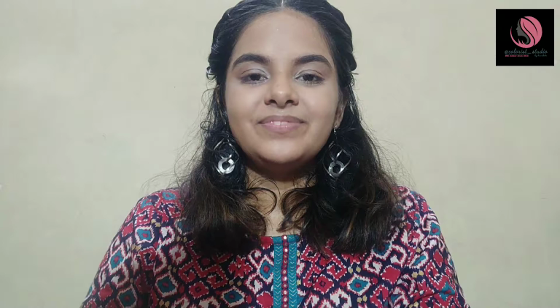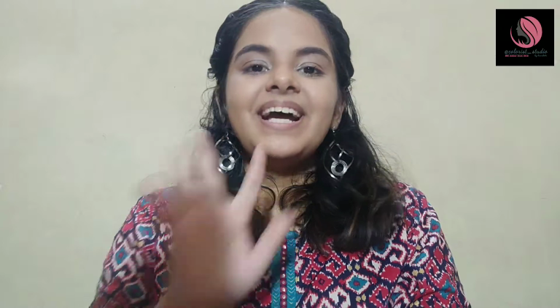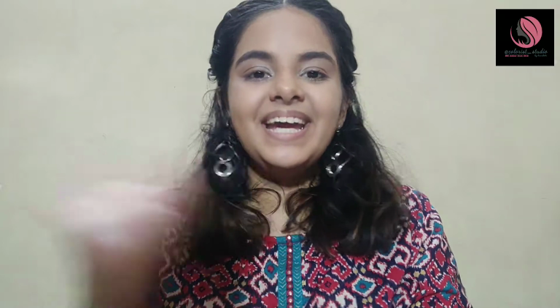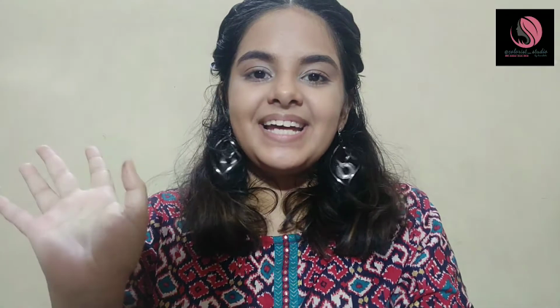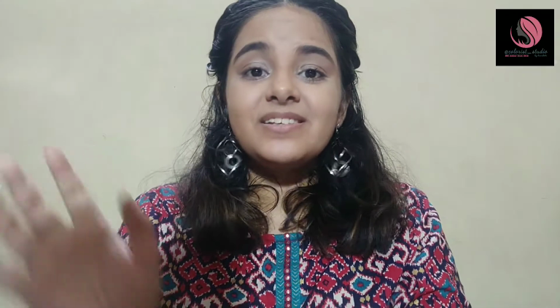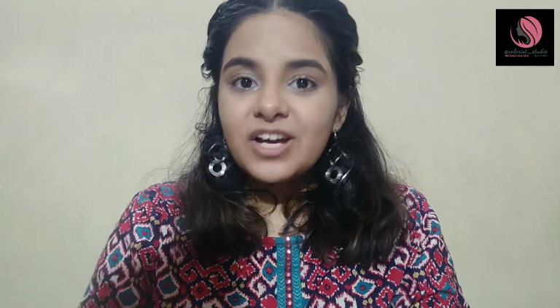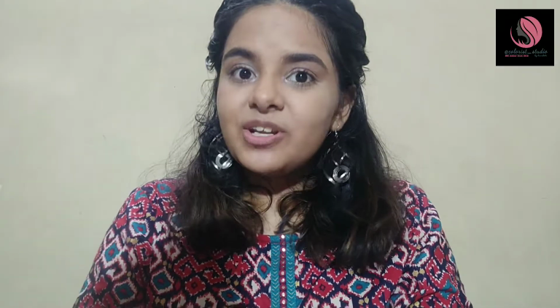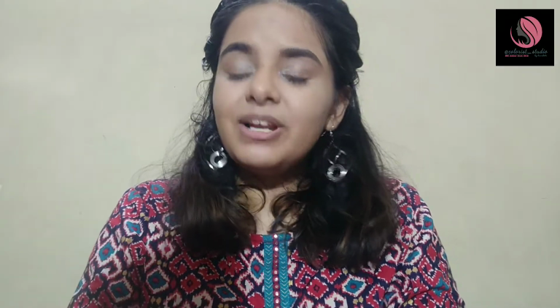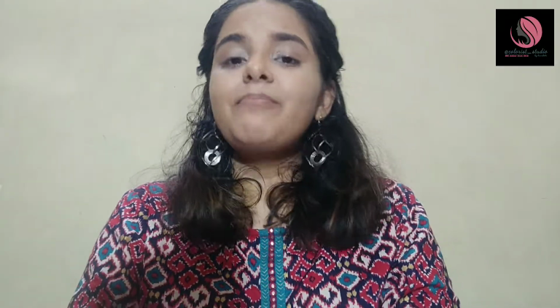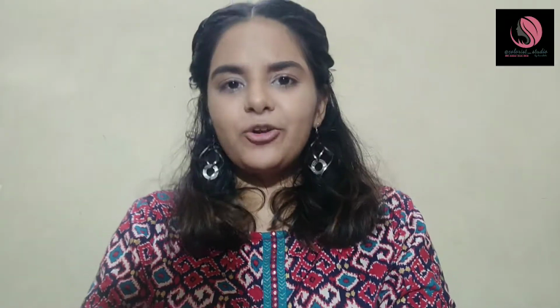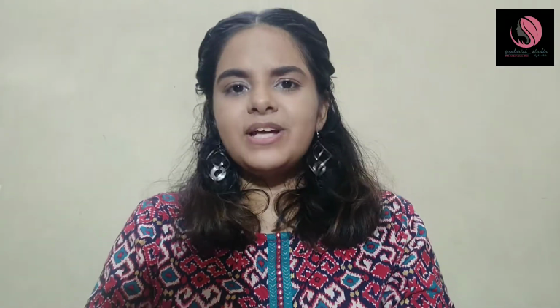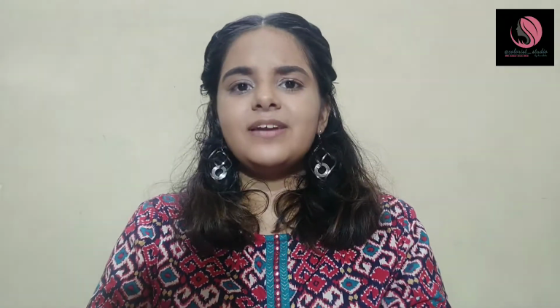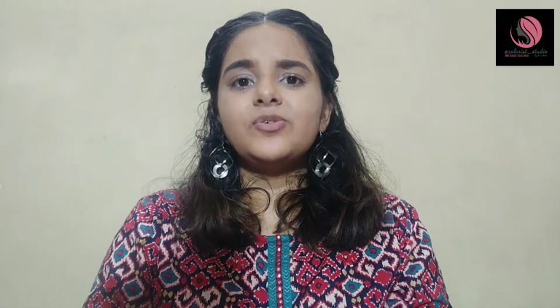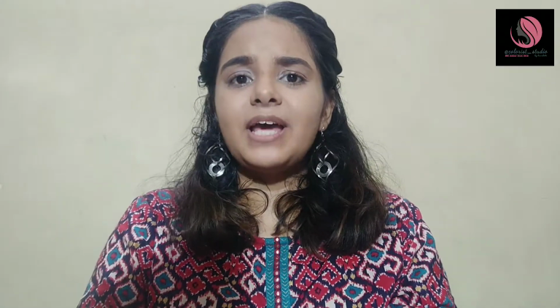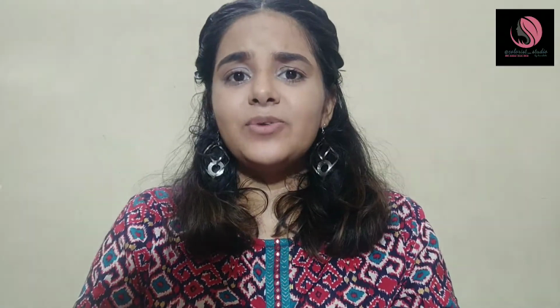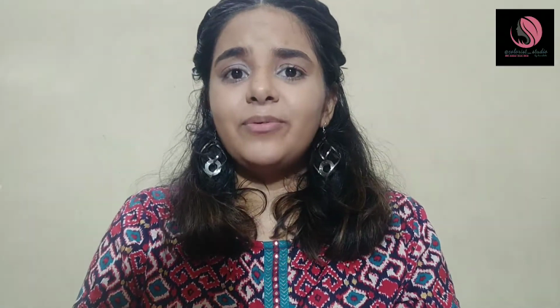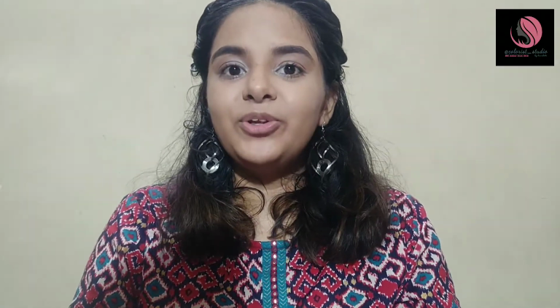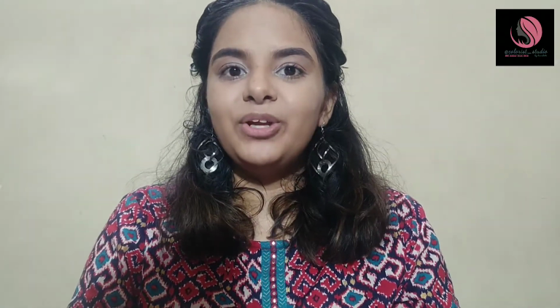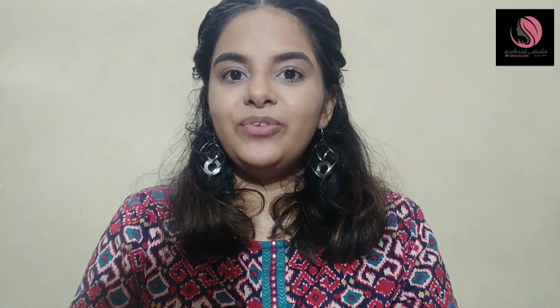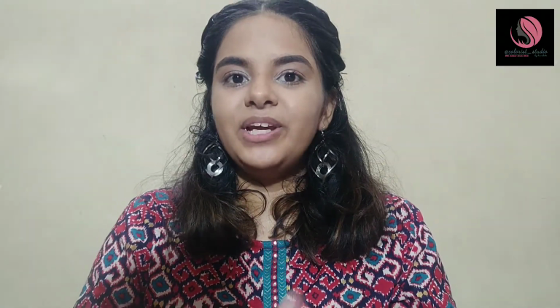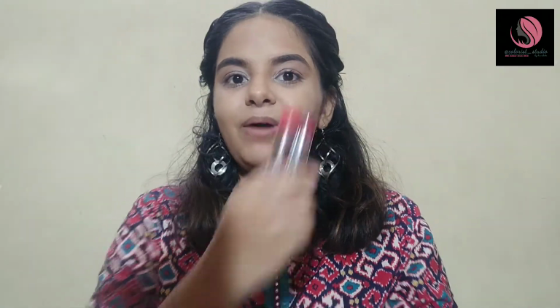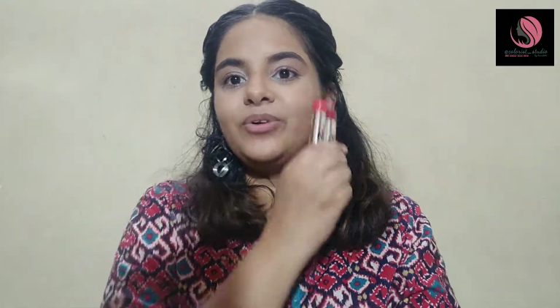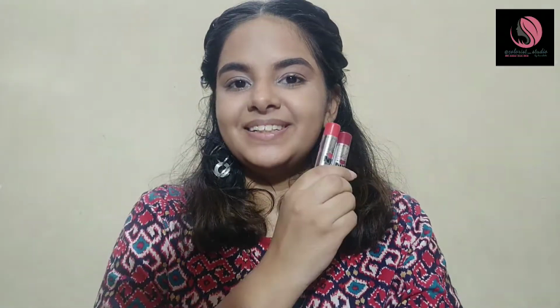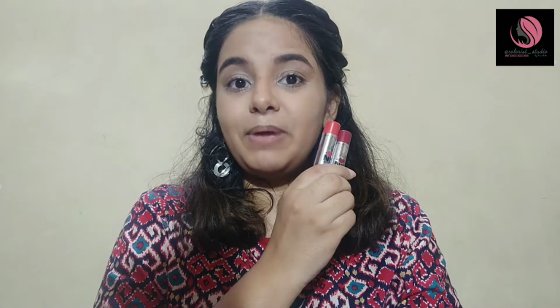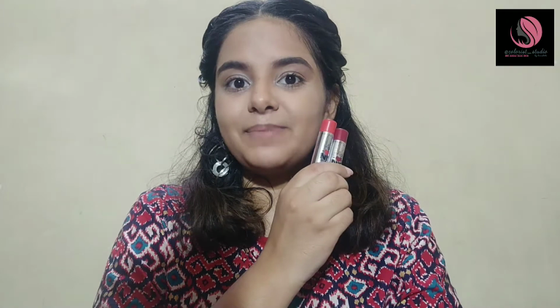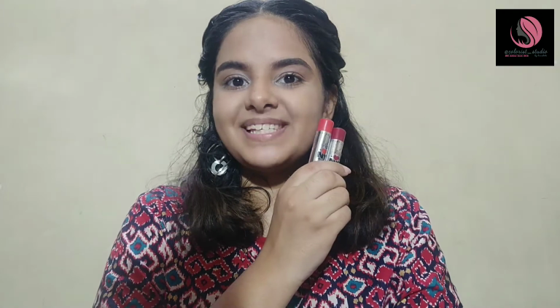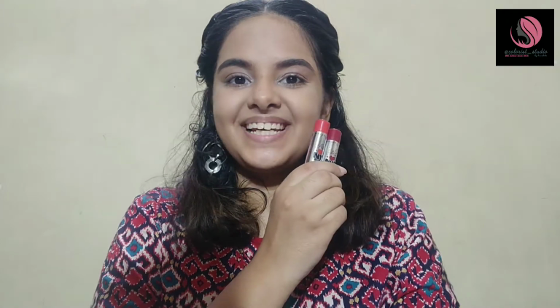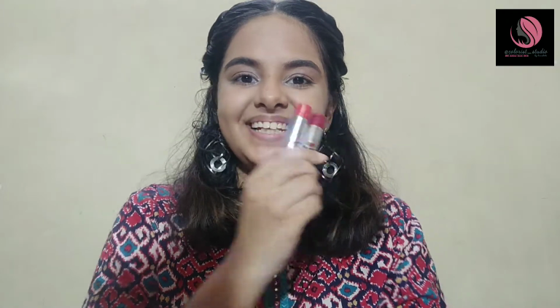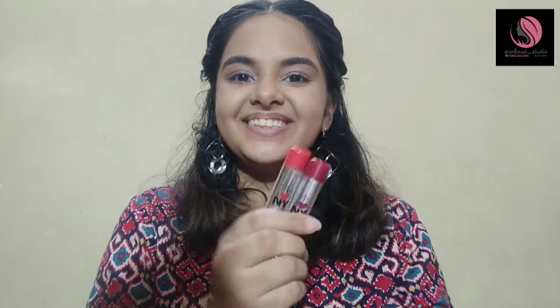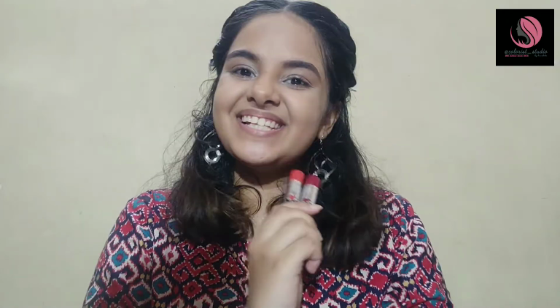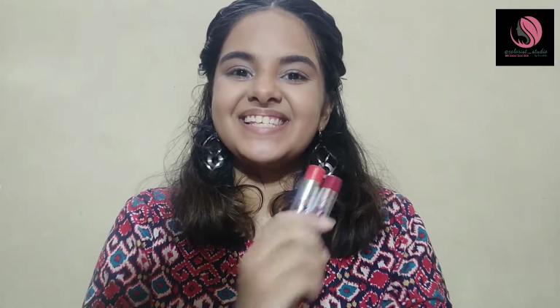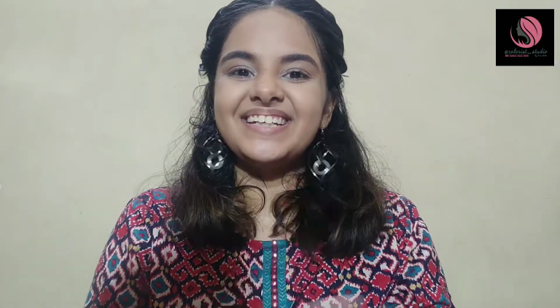Hey guys, this is Harshita. Welcome back to my channel. Today I'm going to be reviewing baby lips. So let's get started.